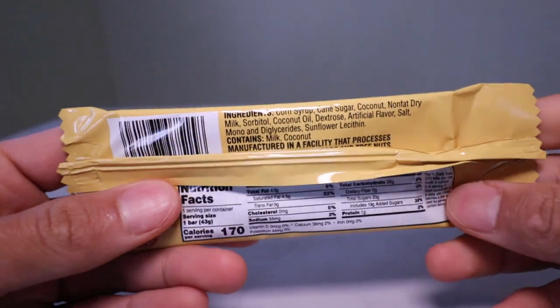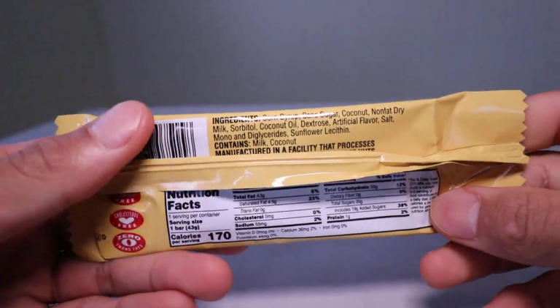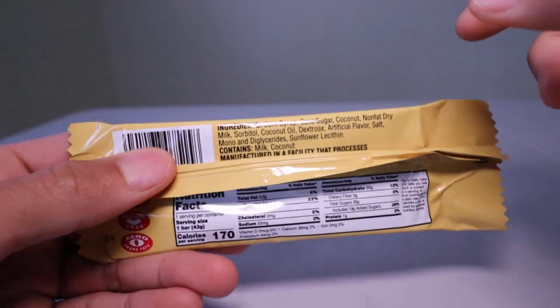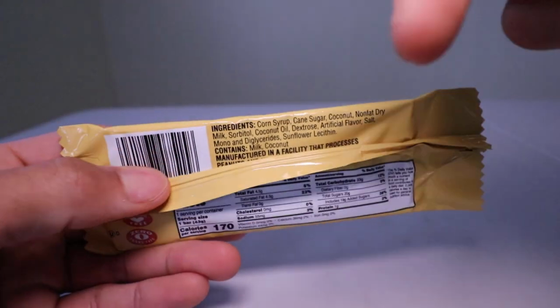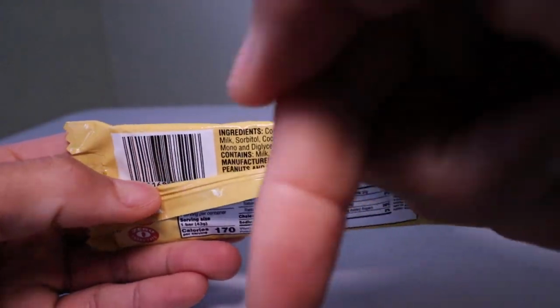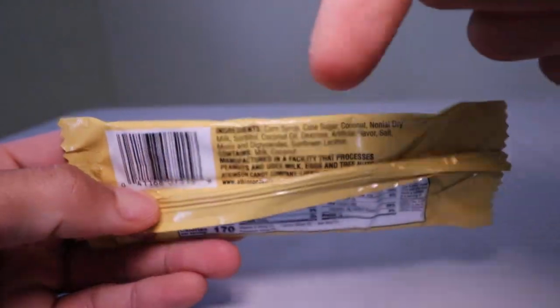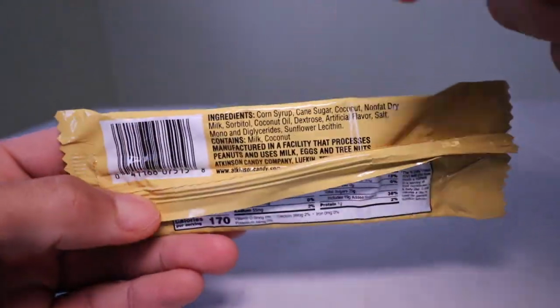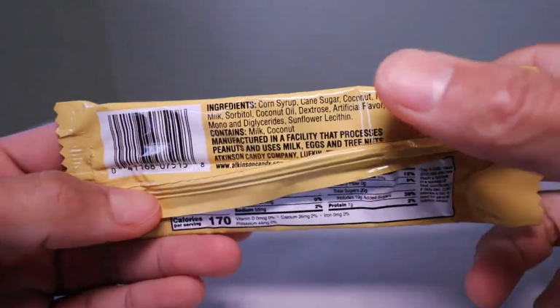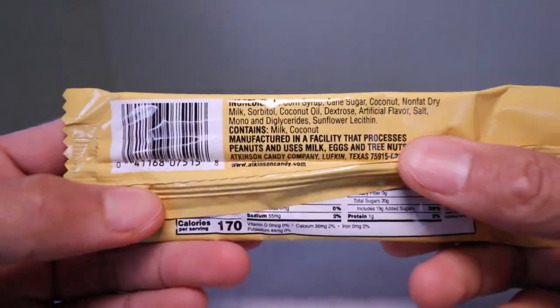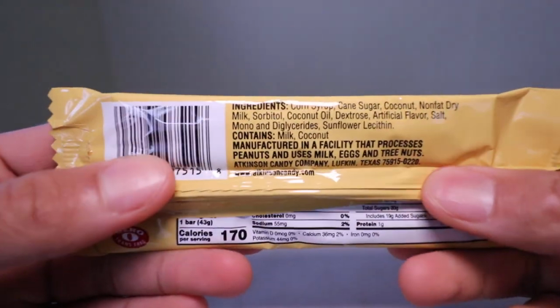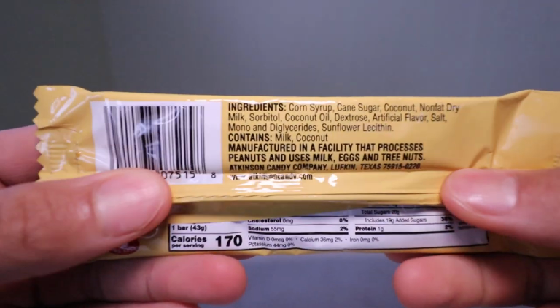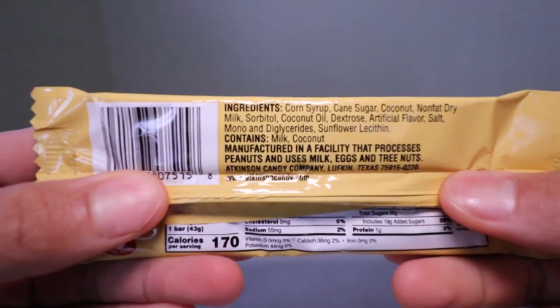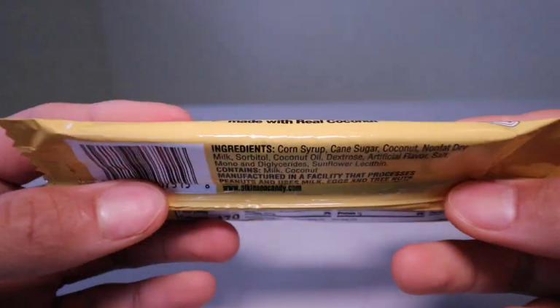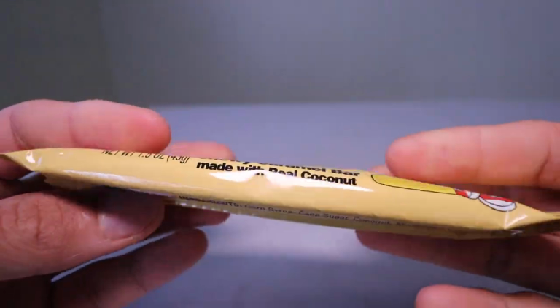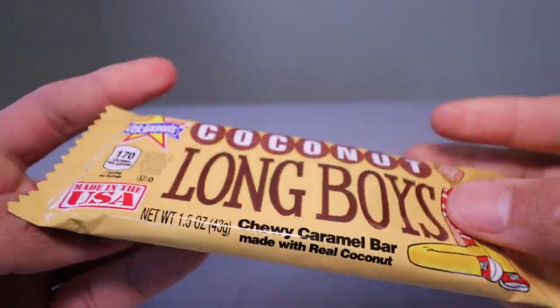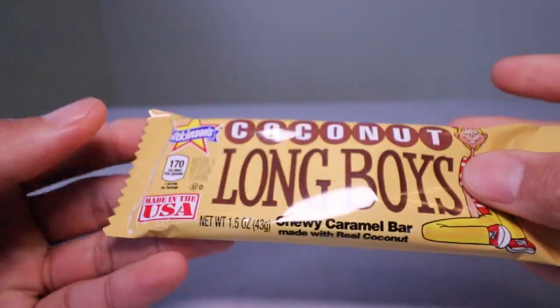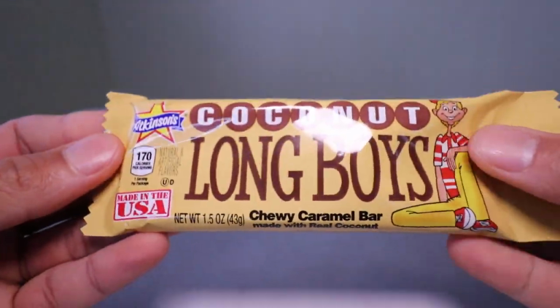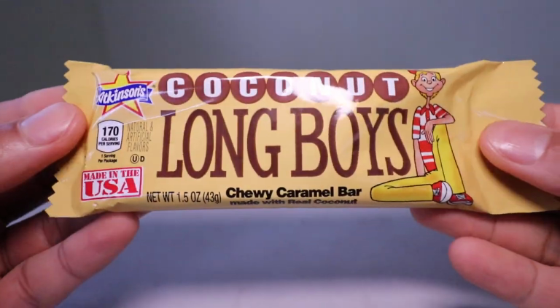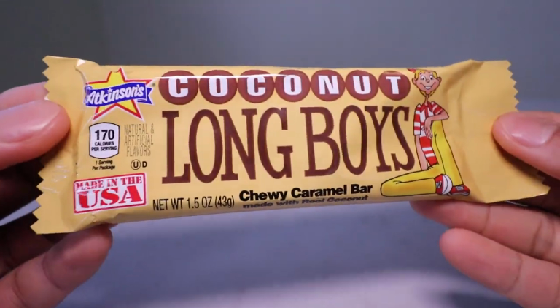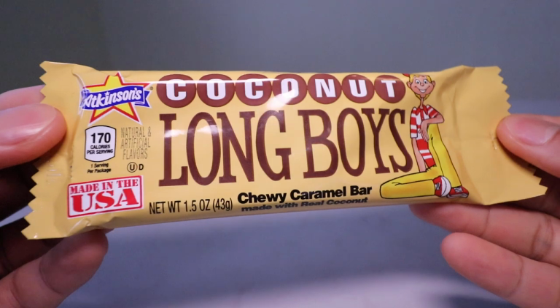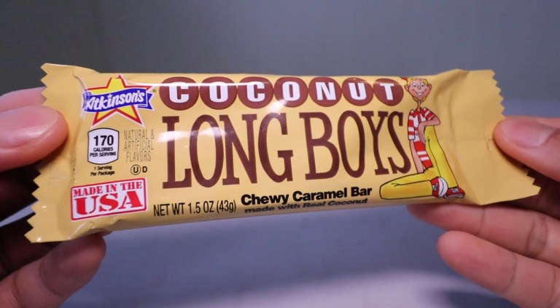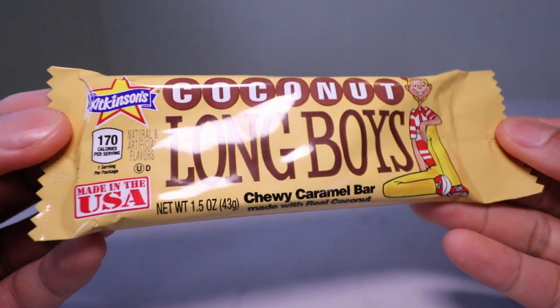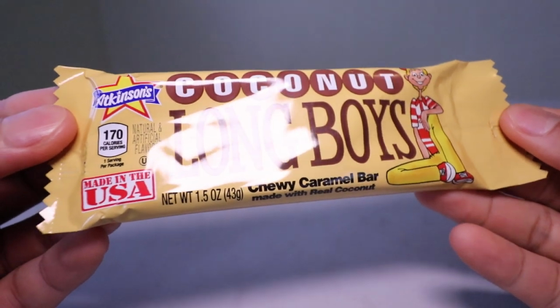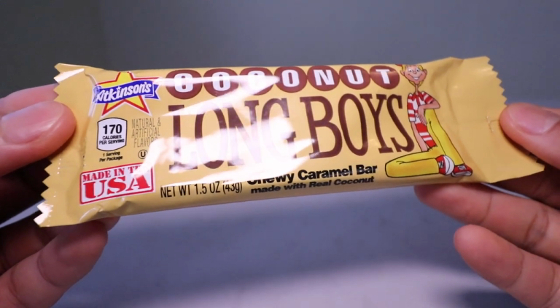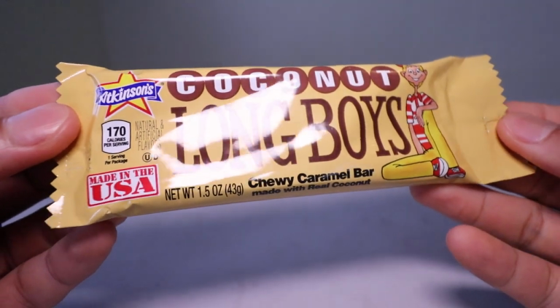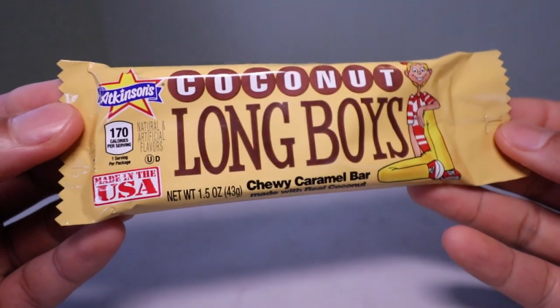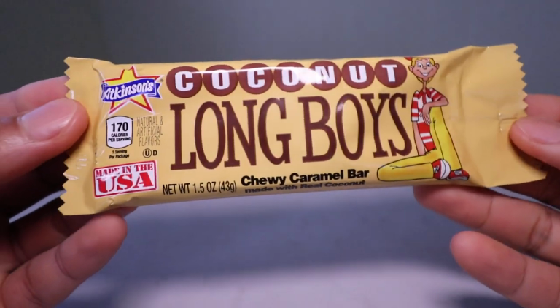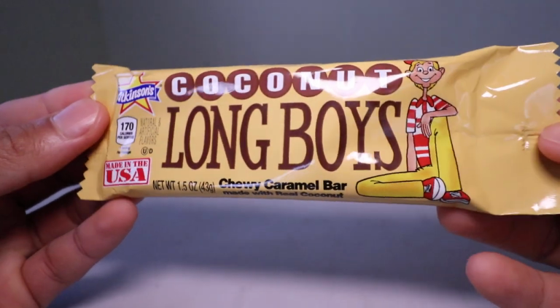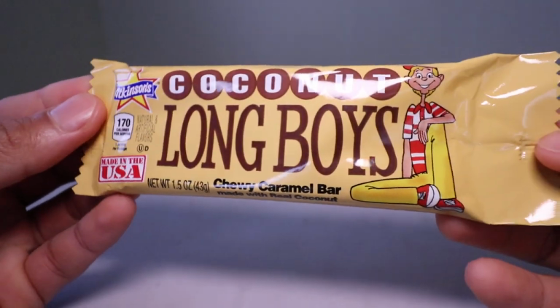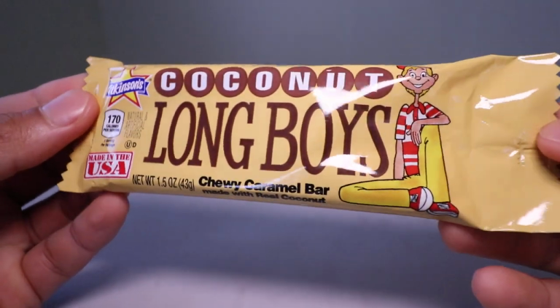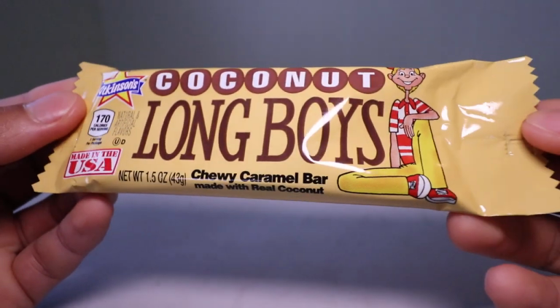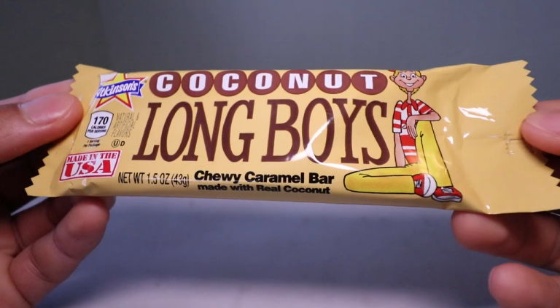Please check the description below. We'll have timestamps — you can skip to the parts you want to see. Here we go.